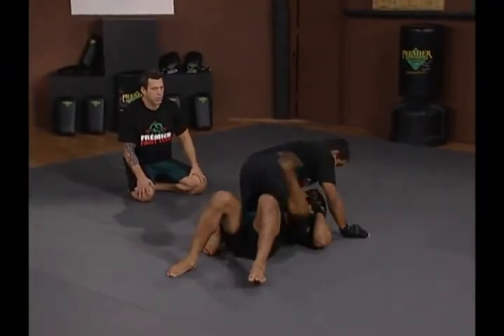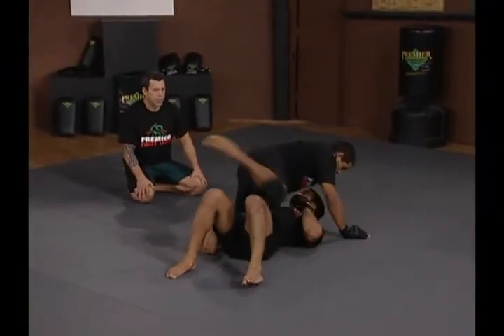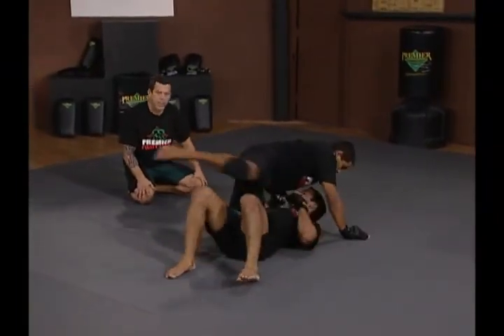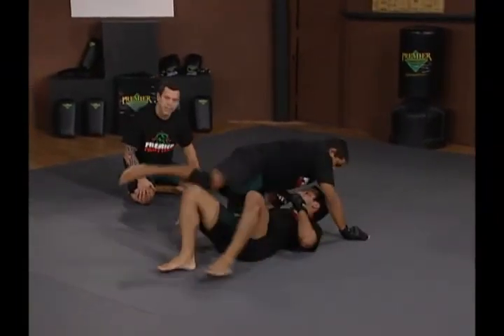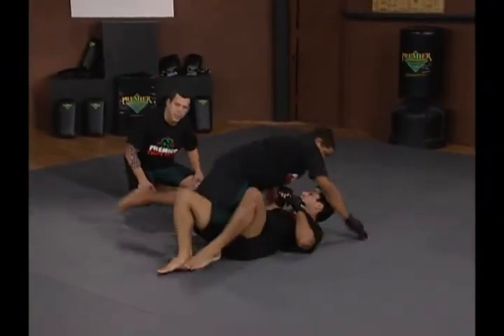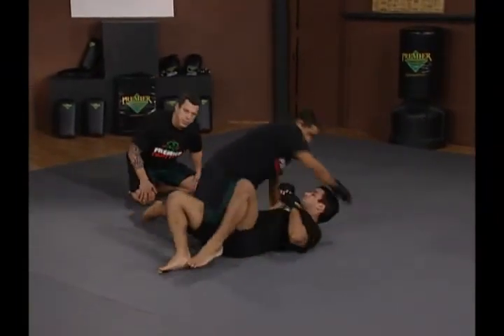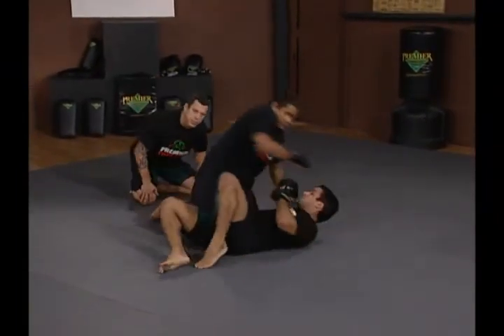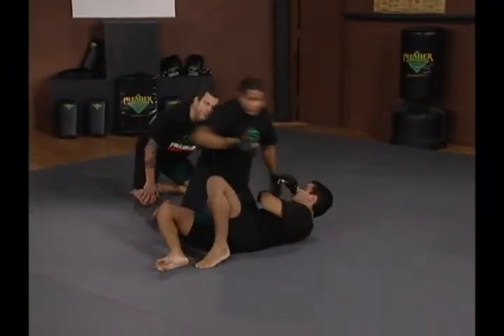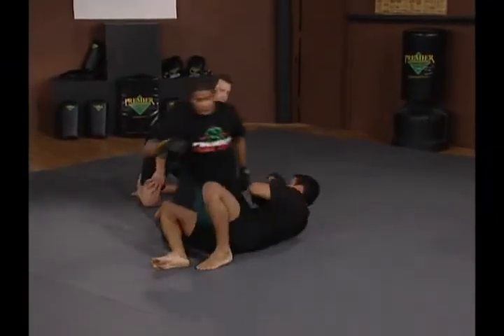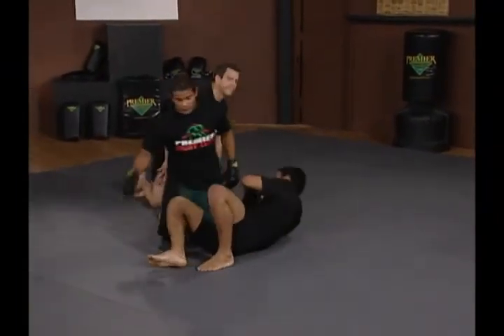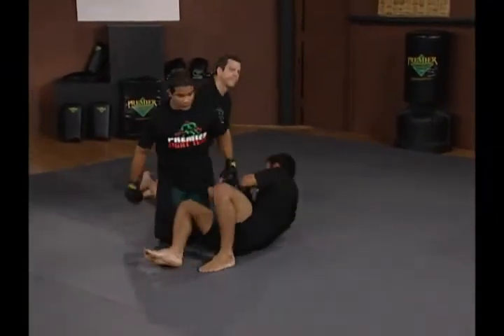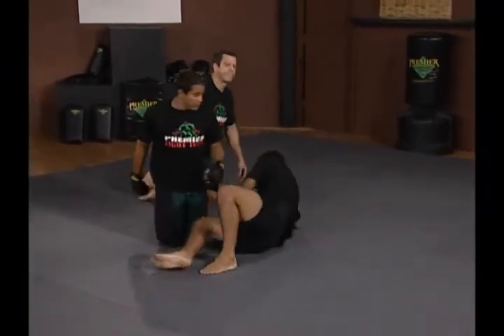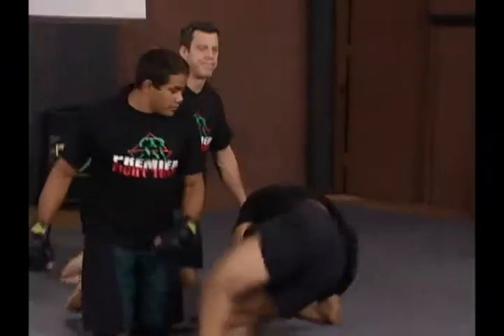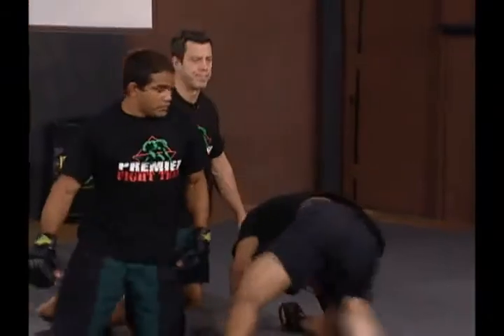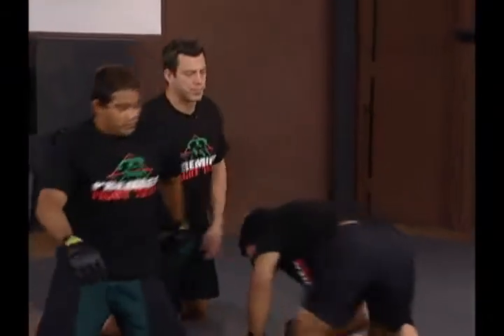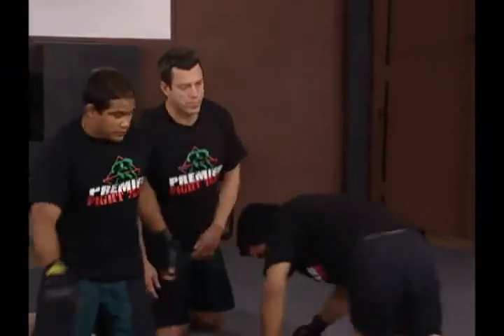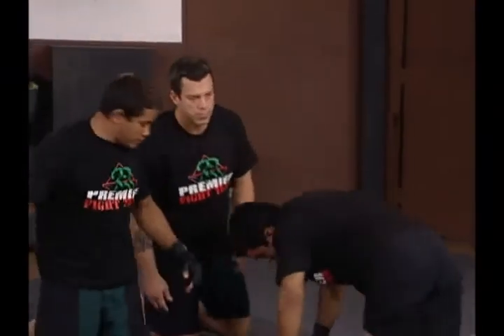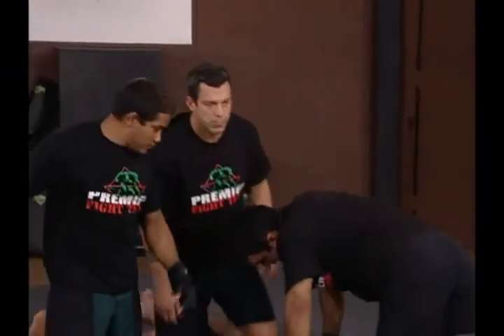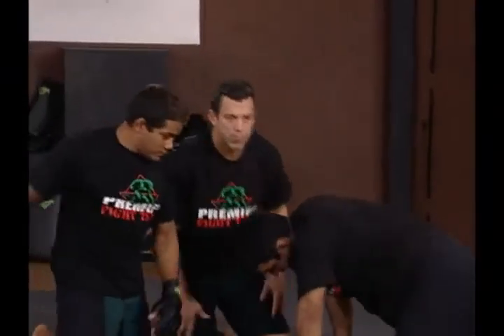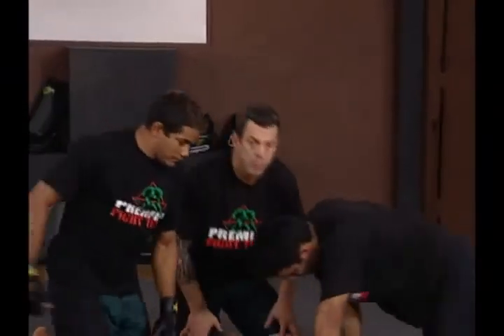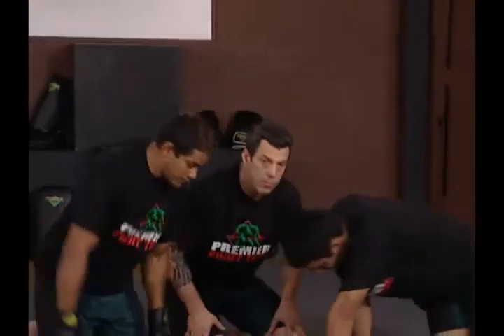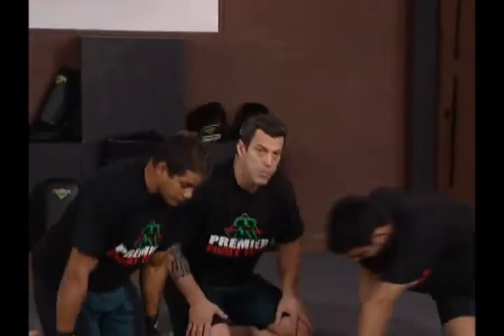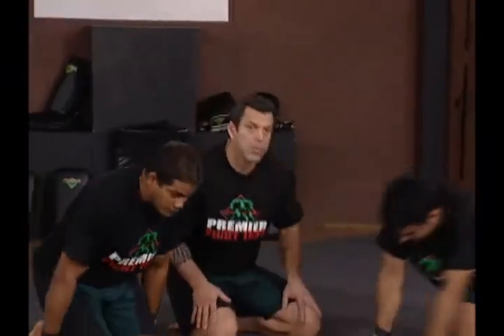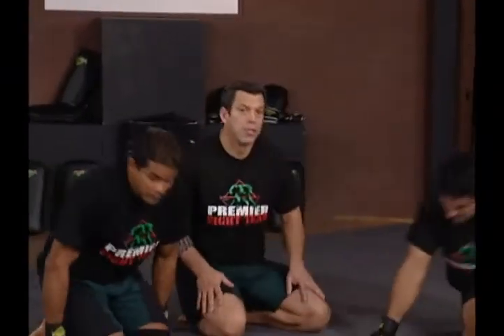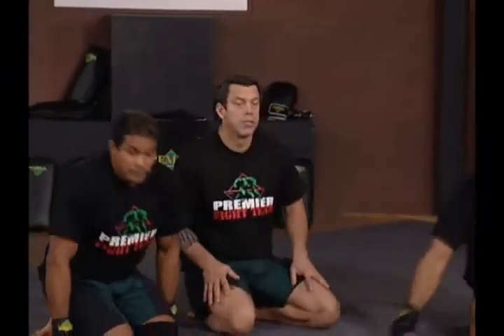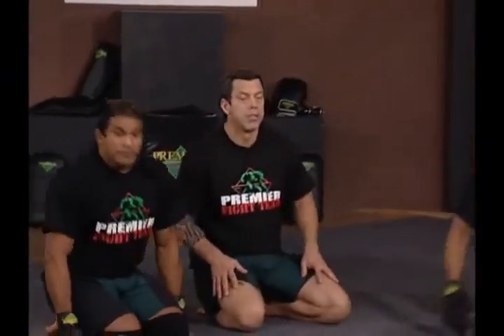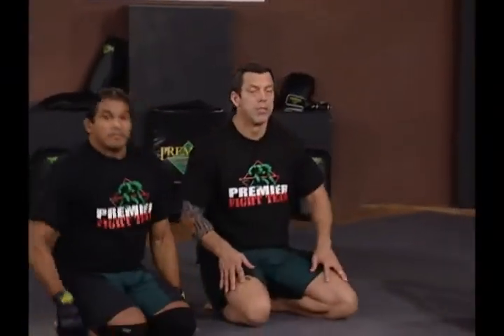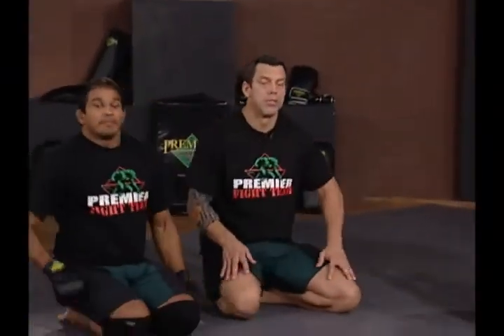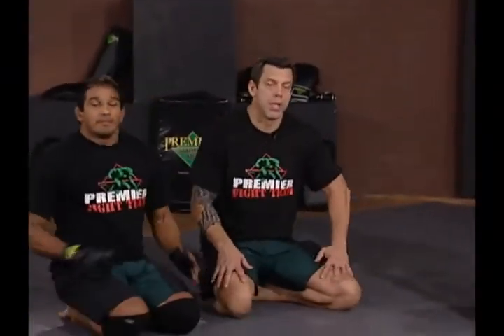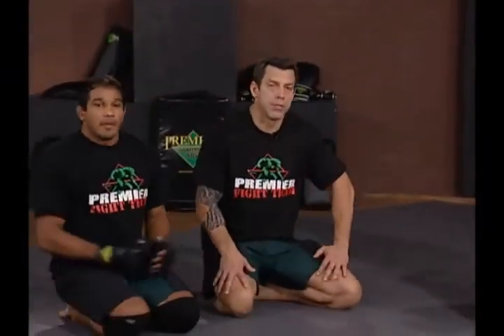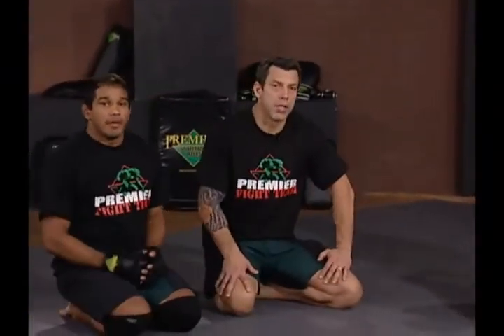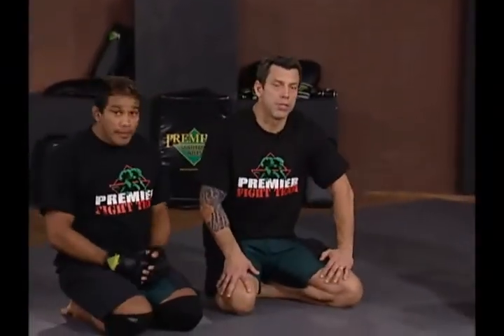That's how the drill is done. Escape side control.